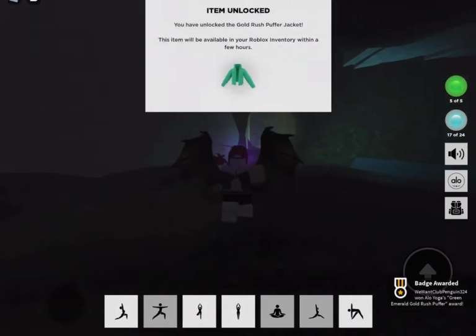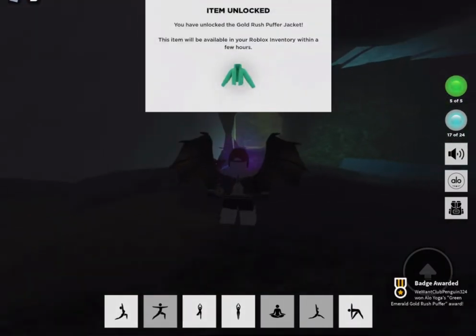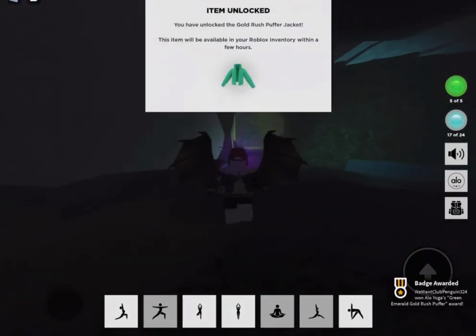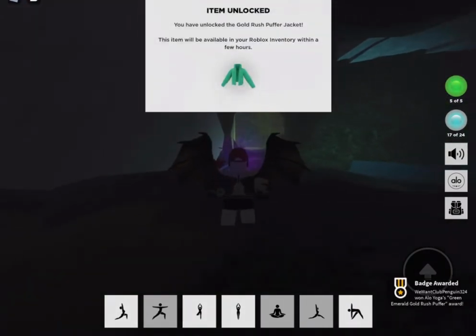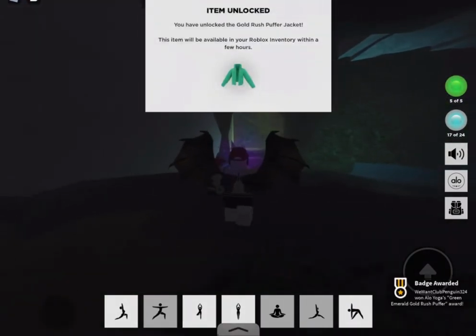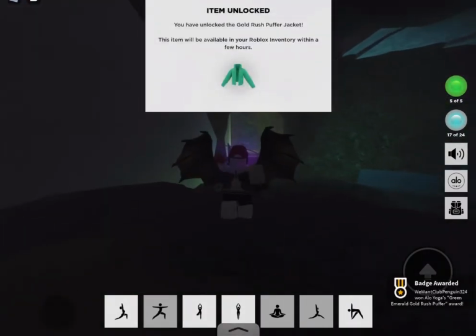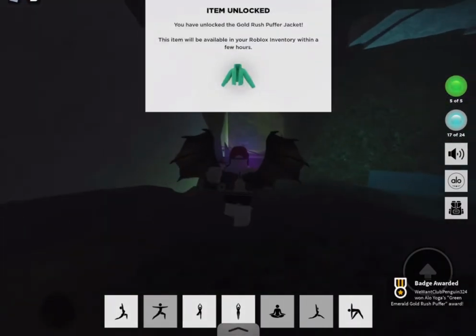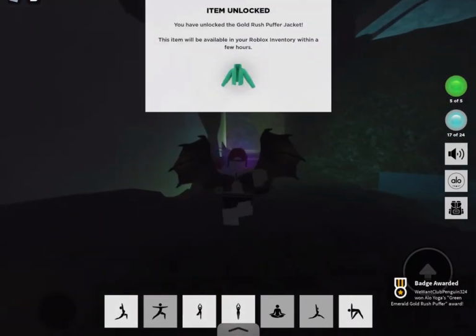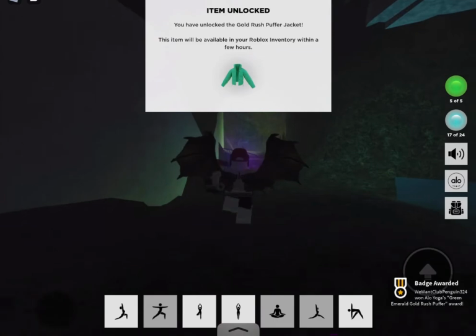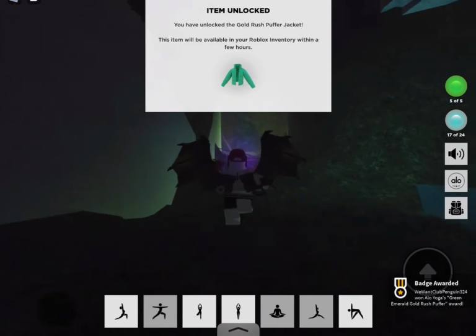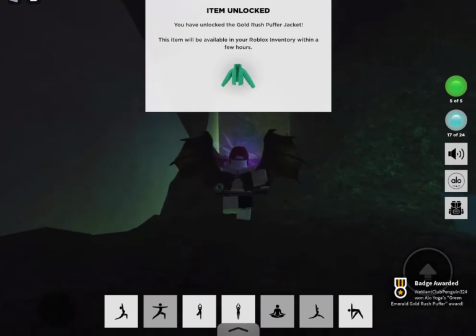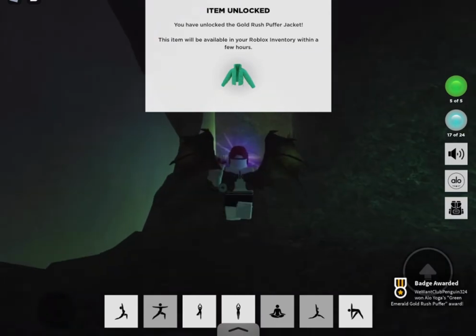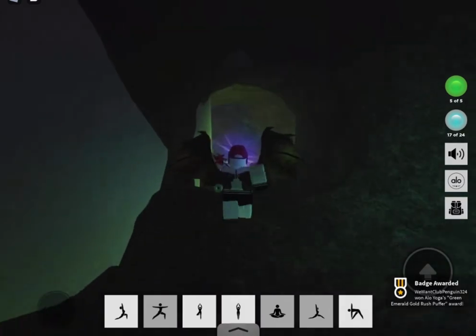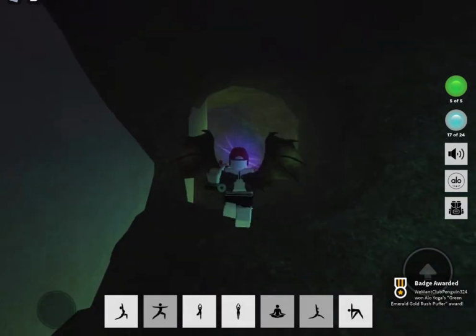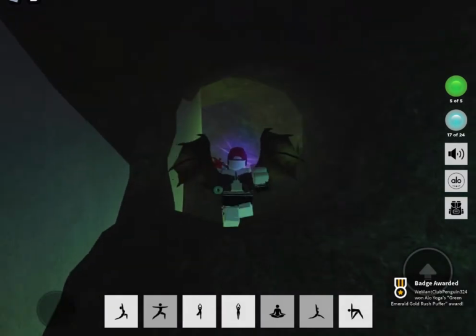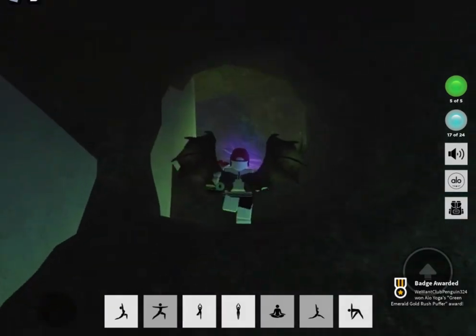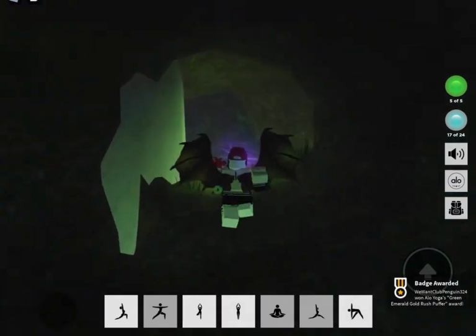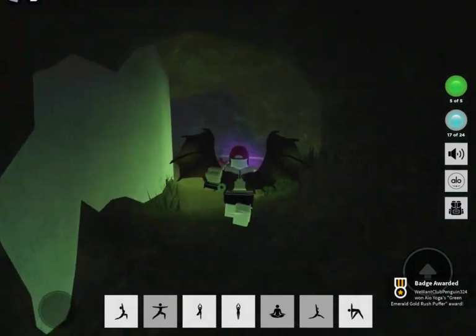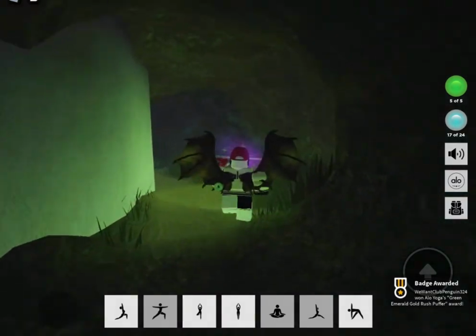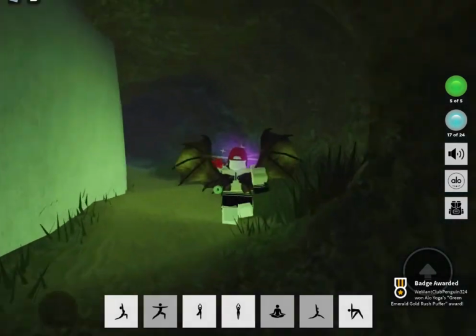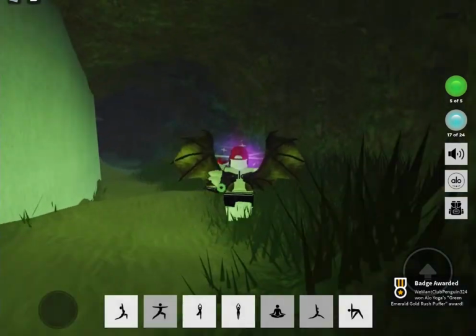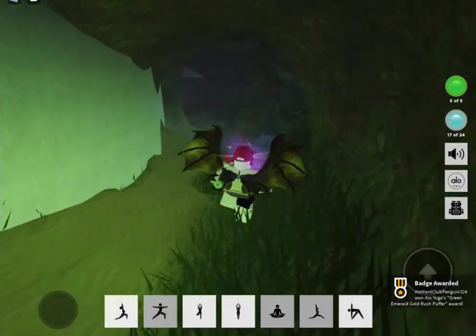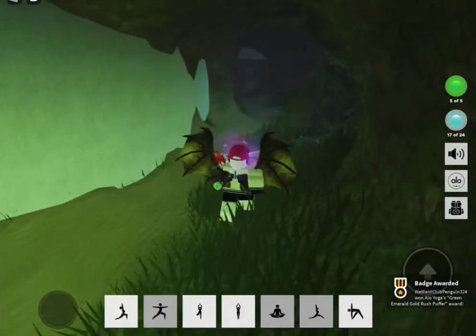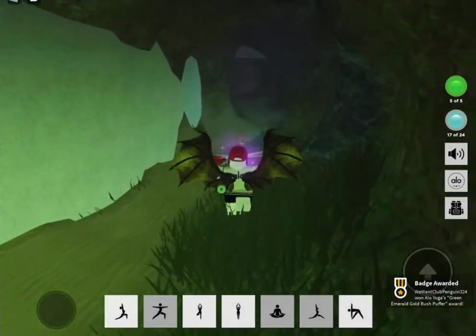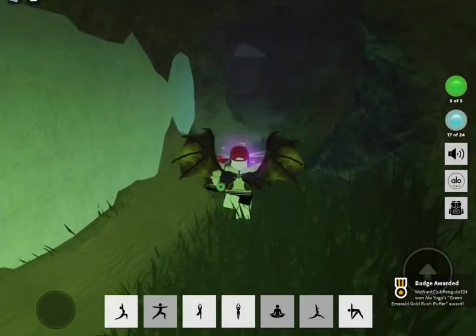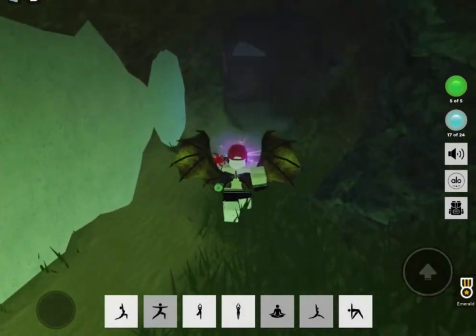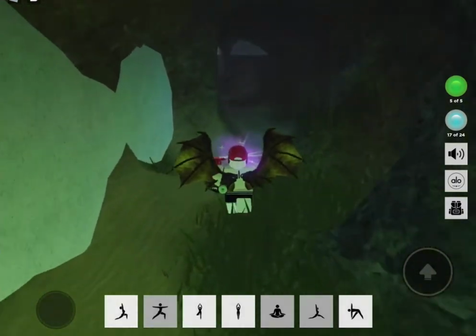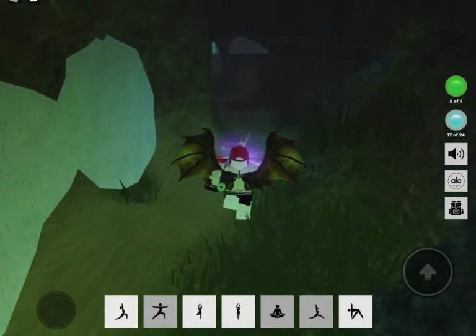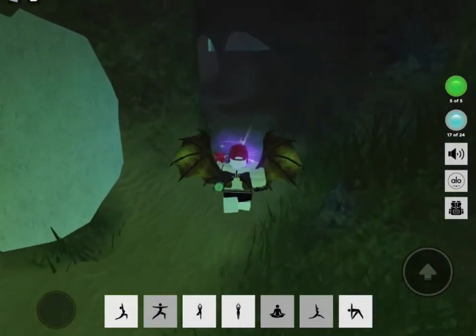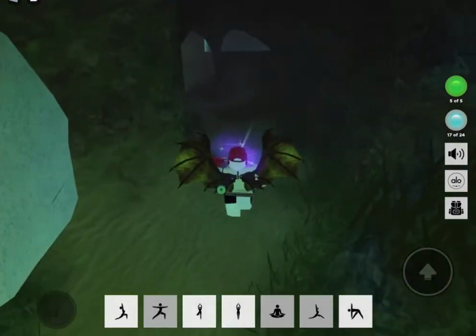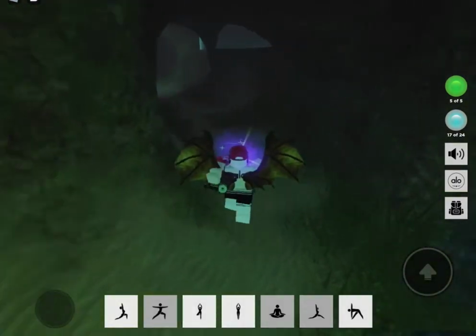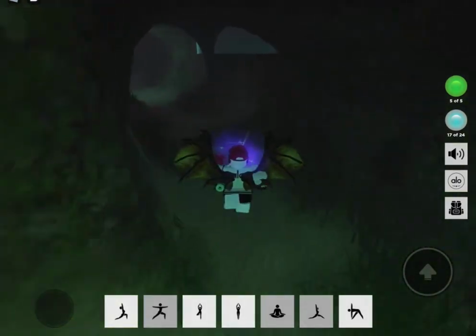This is our last one, and there we go — item unlocked! You've unlocked the Gold Rush Puffer Jacket. This item will be available in your inventory in the next few hours.